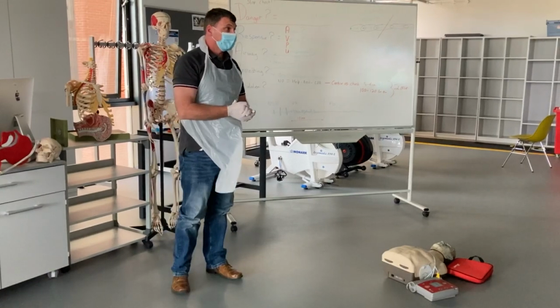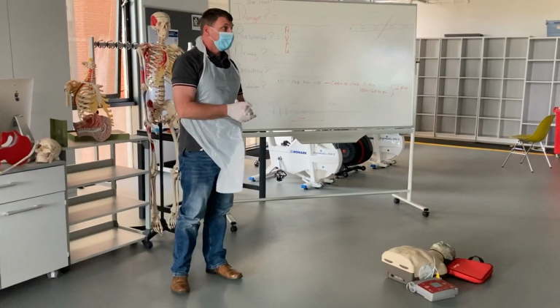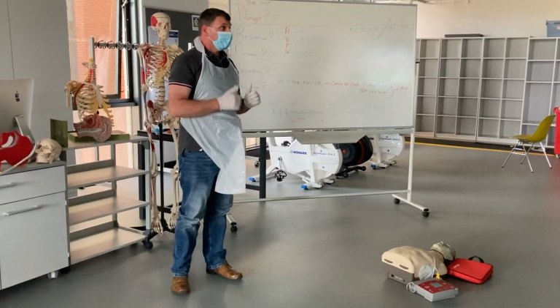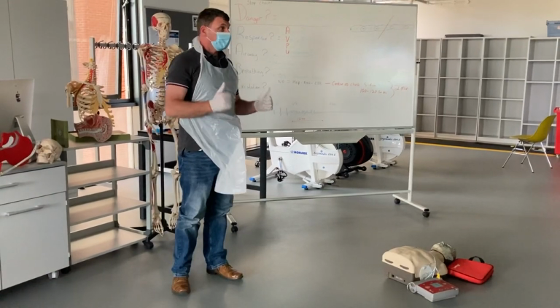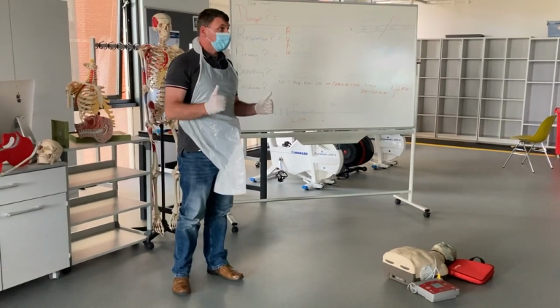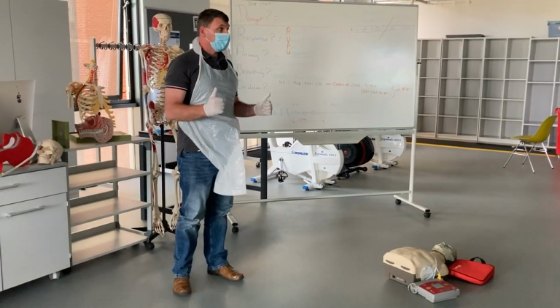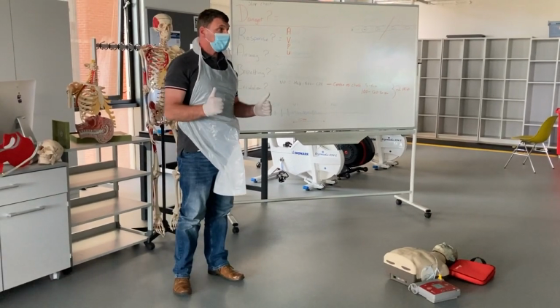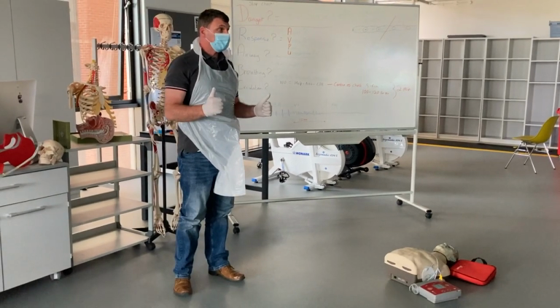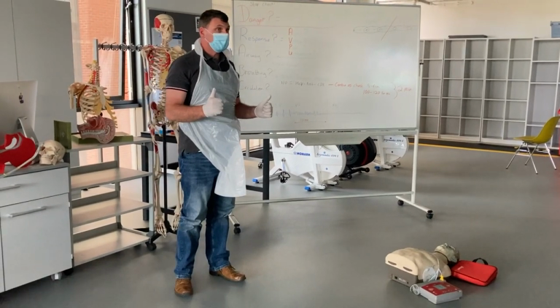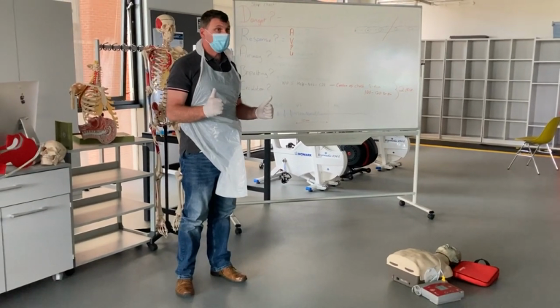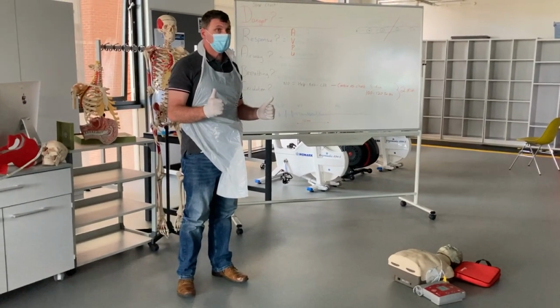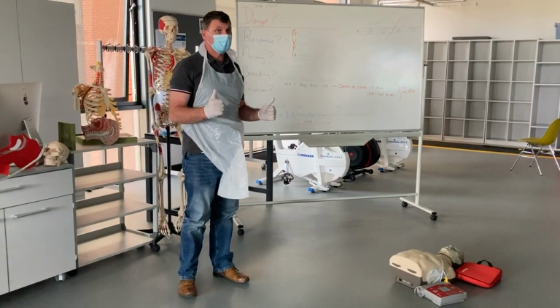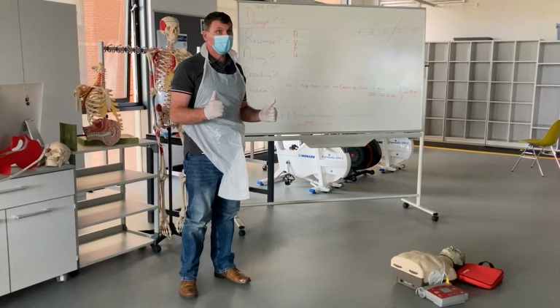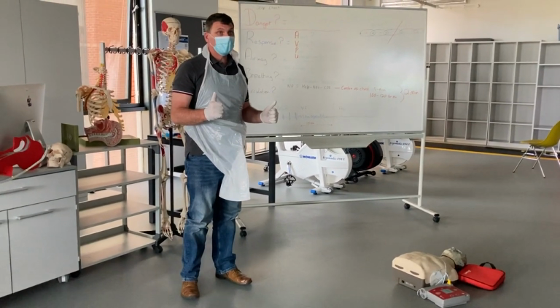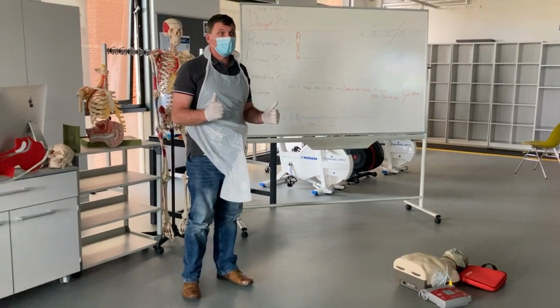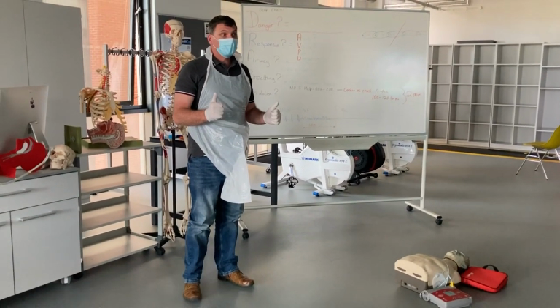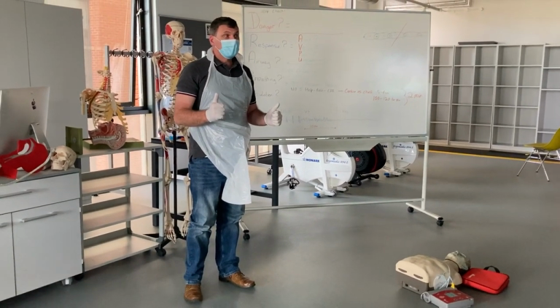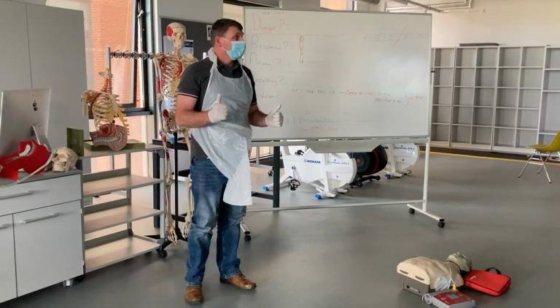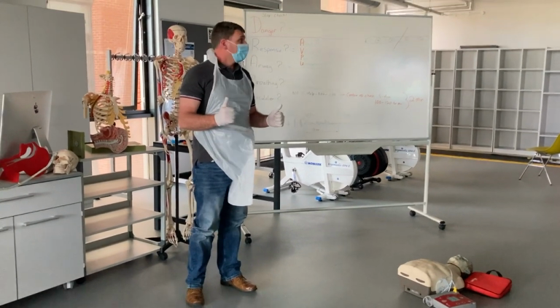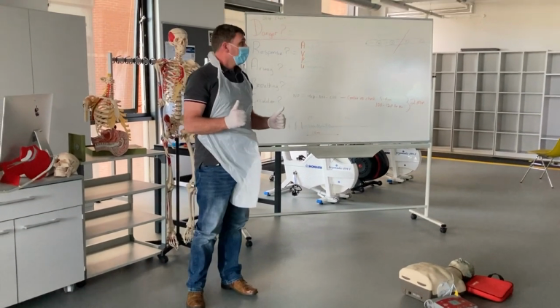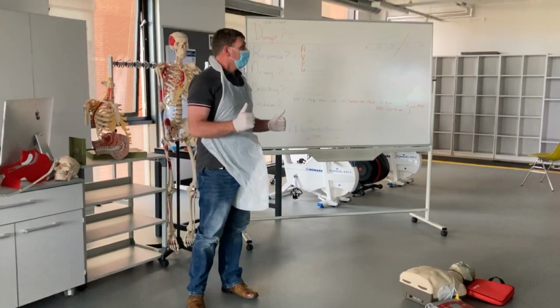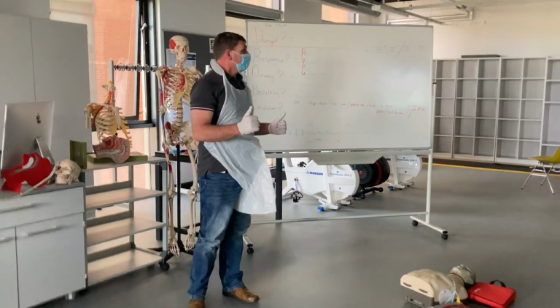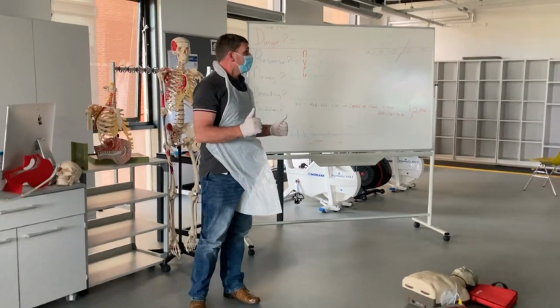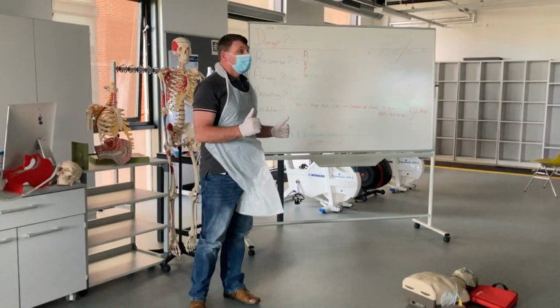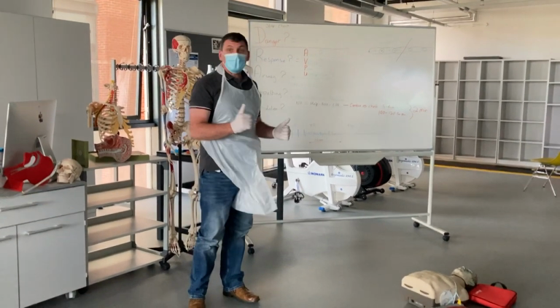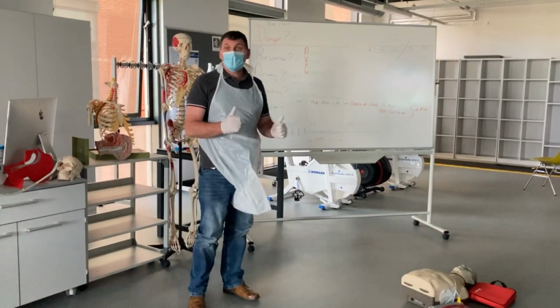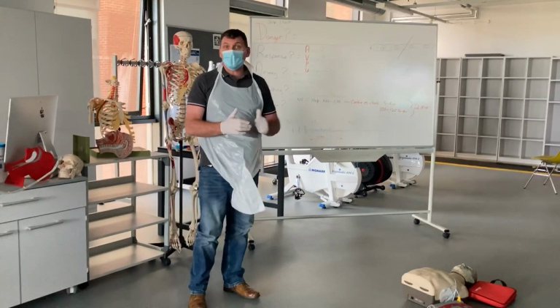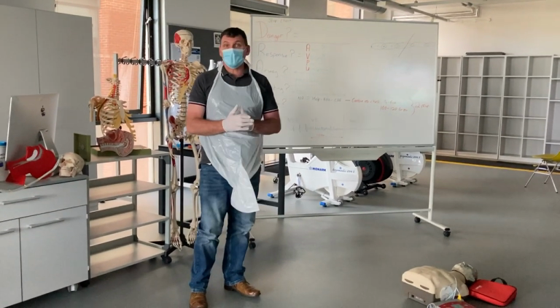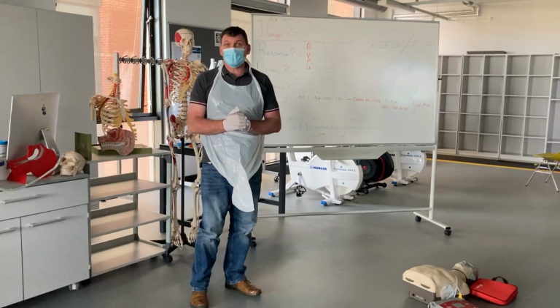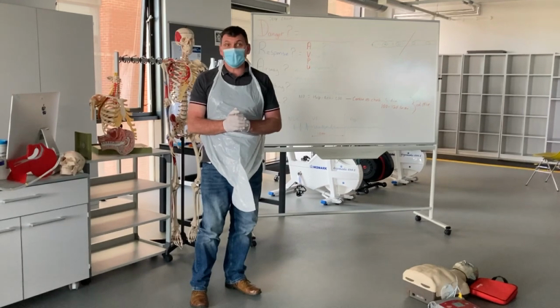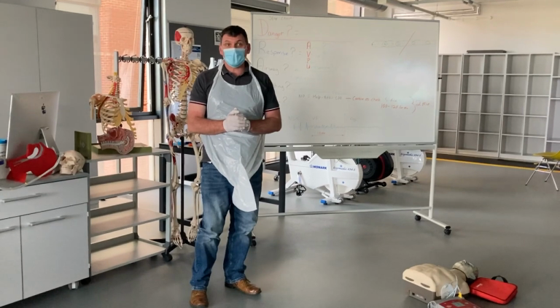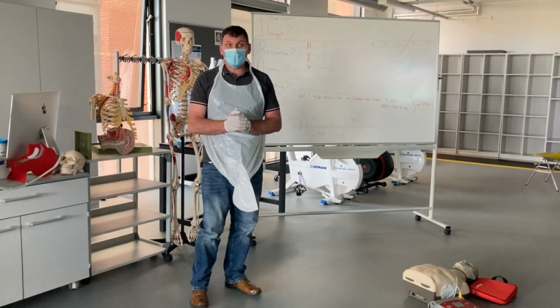Happy with that? Any questions on that, guys?